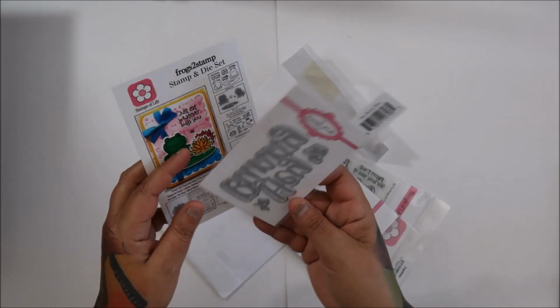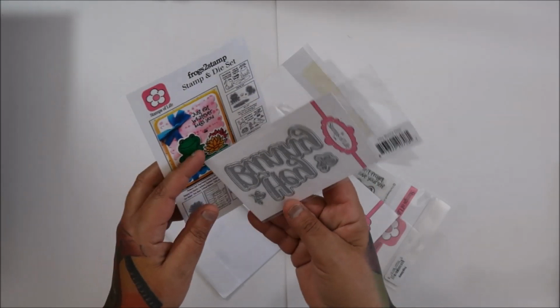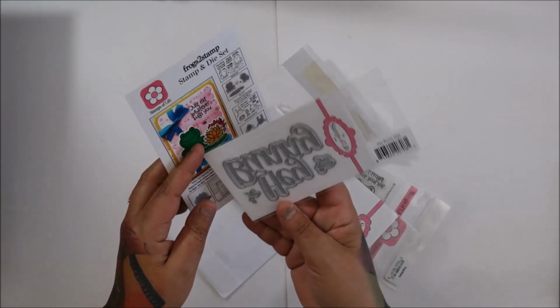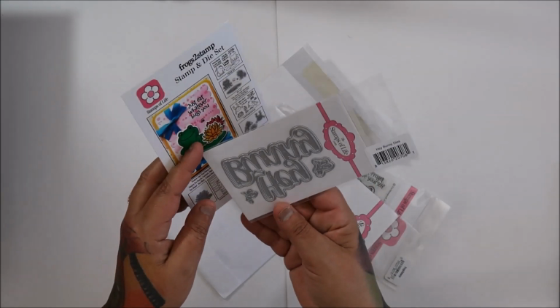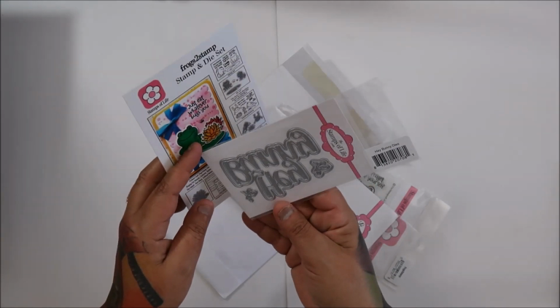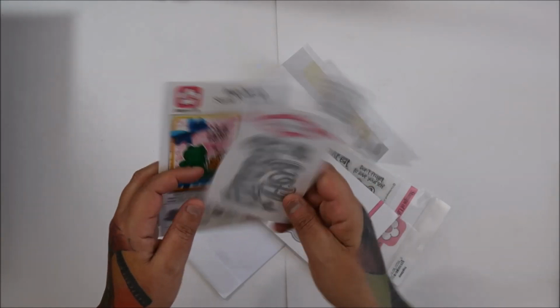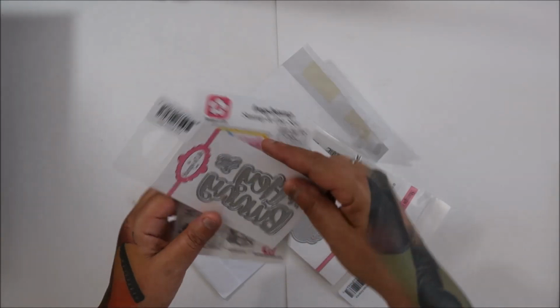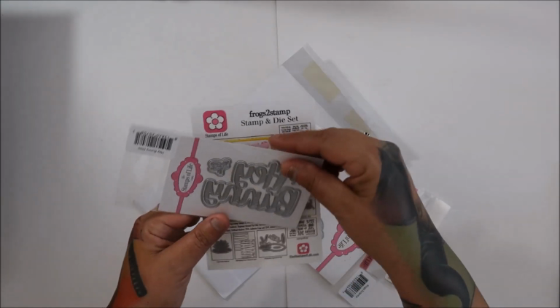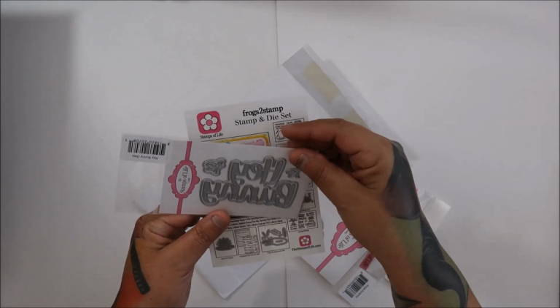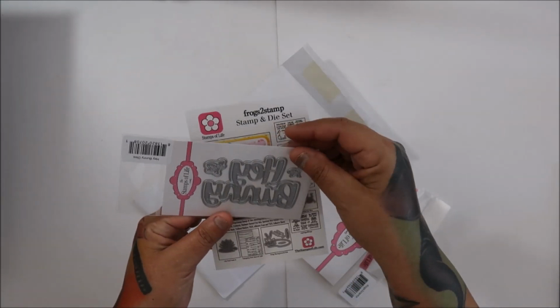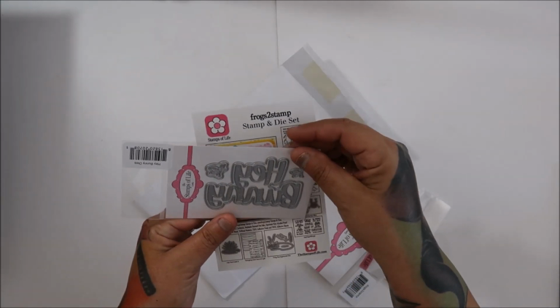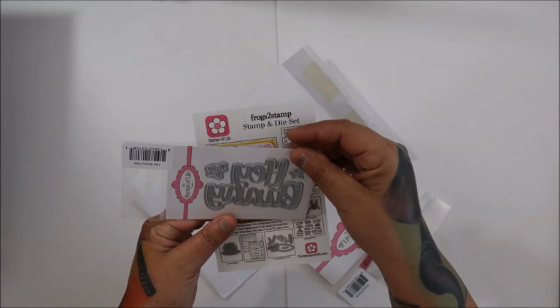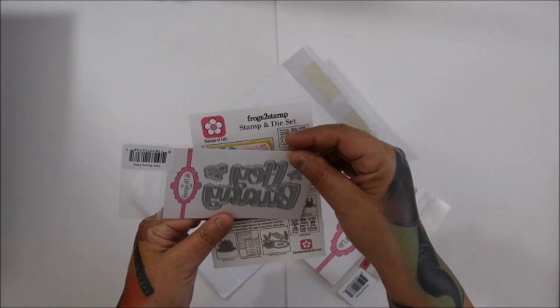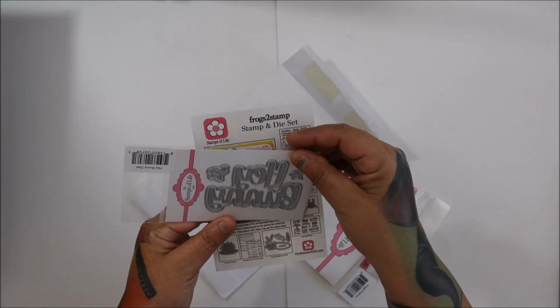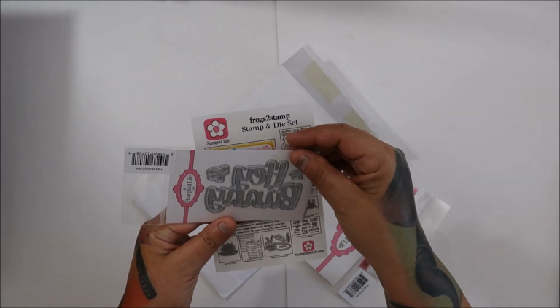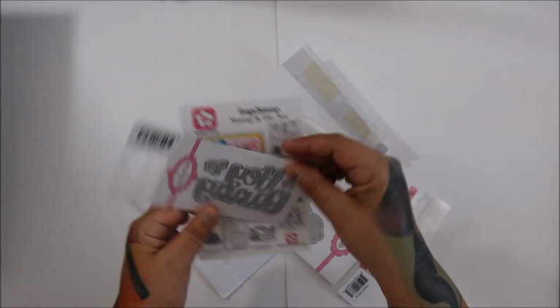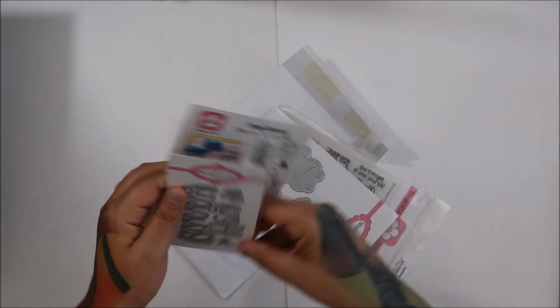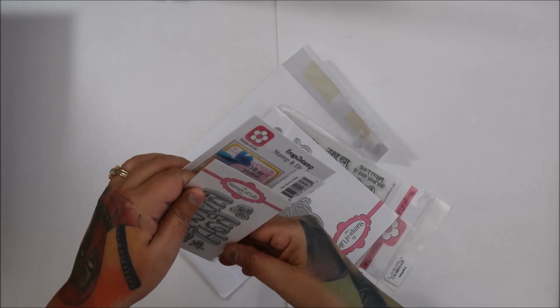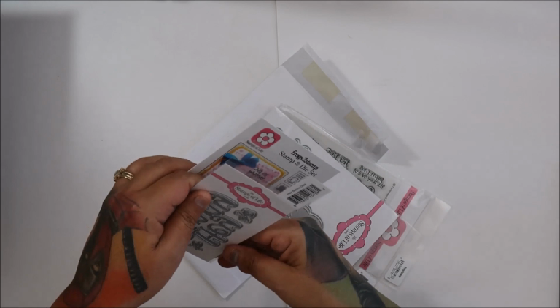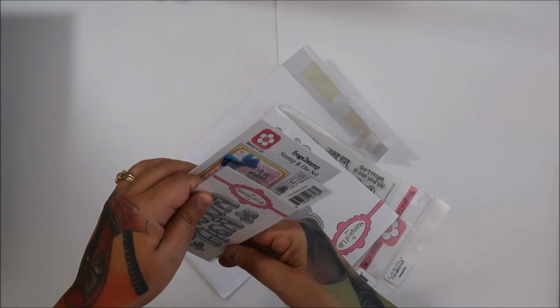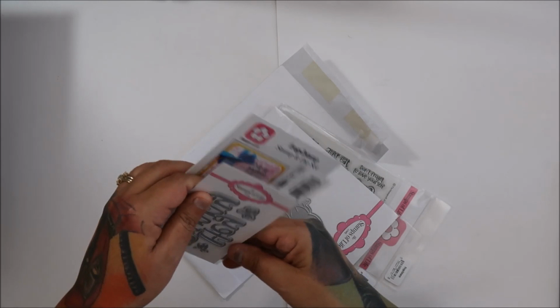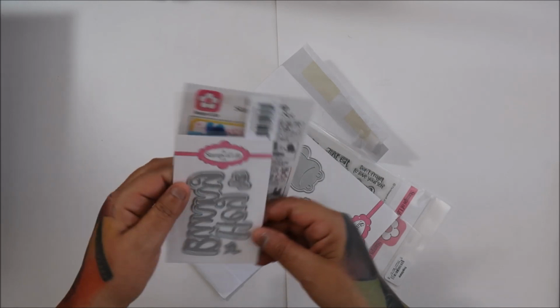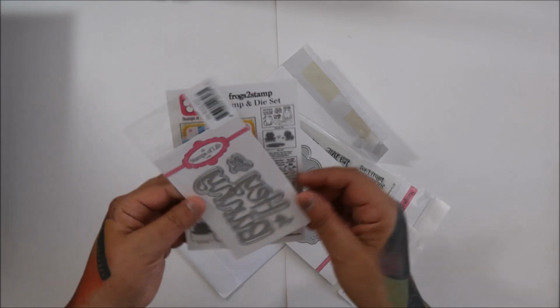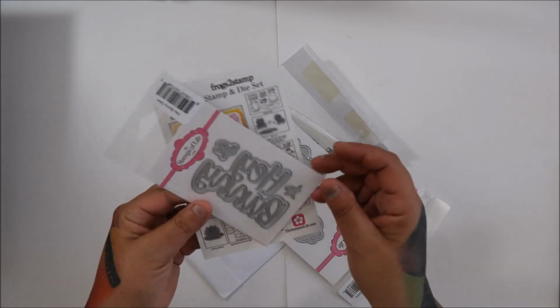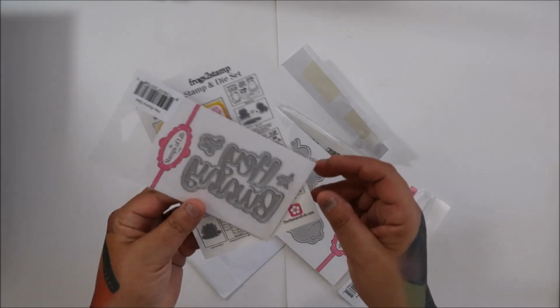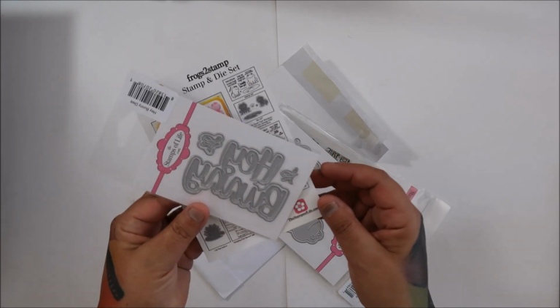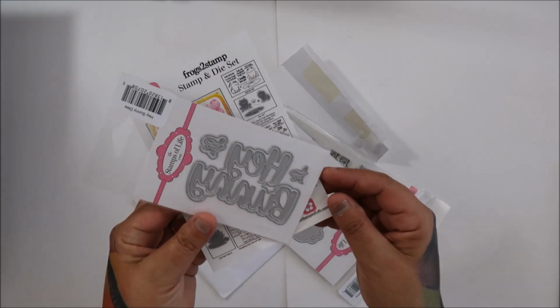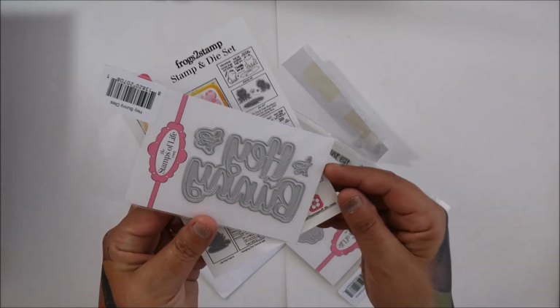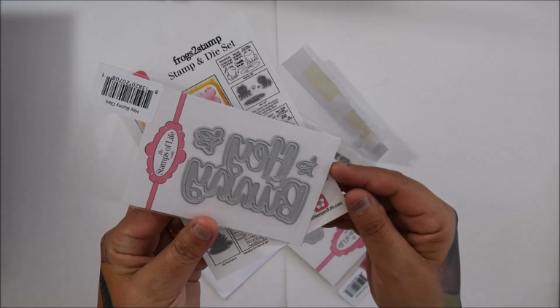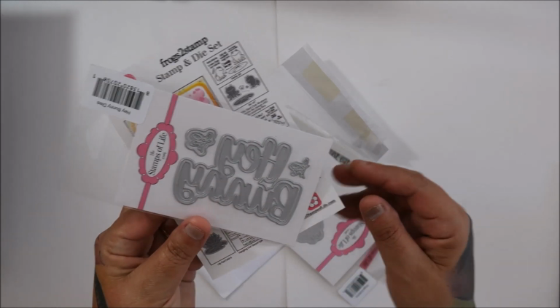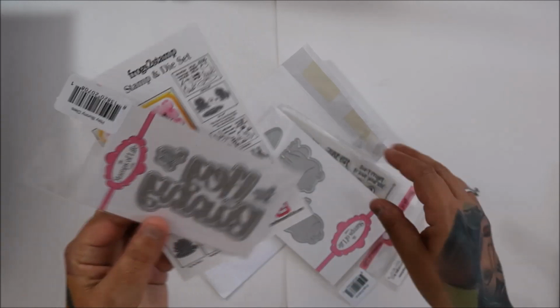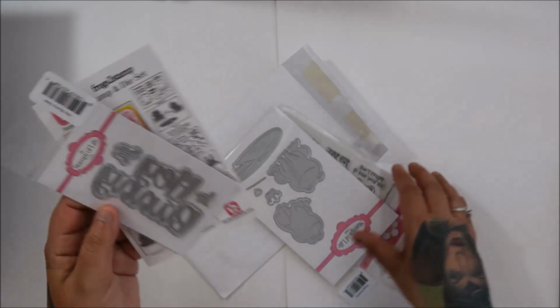Hey Honey Dyes. Hey Bunny — it says Hey Bunny on it. That's cute.